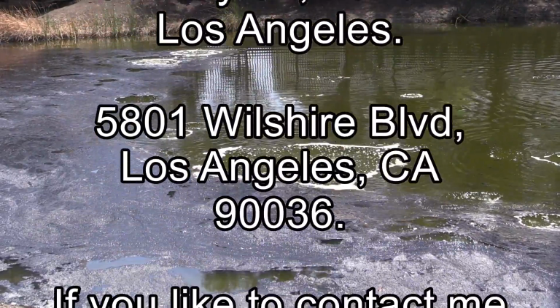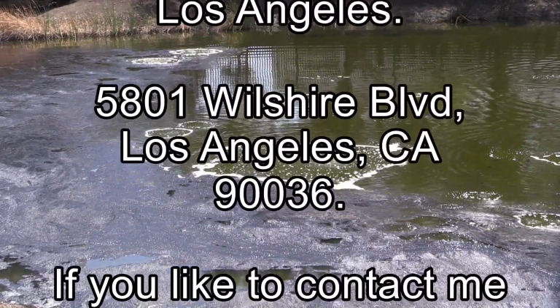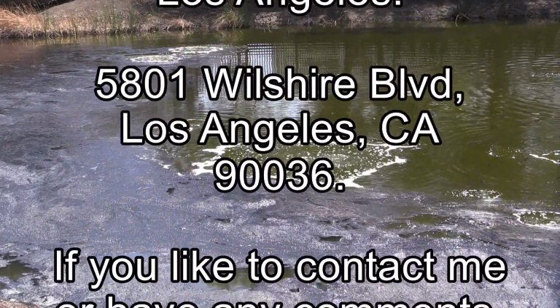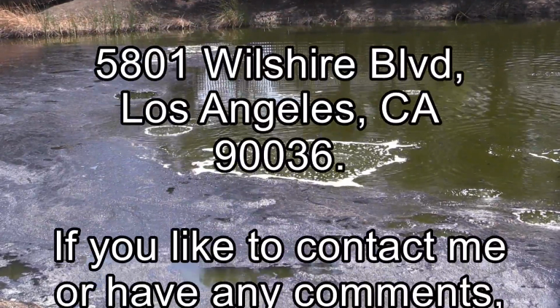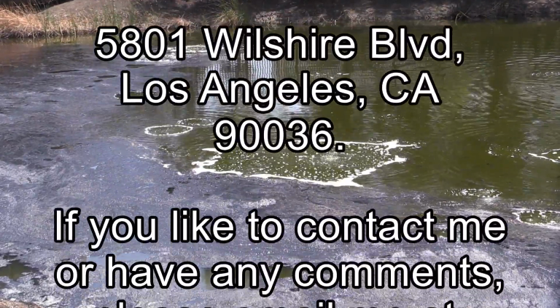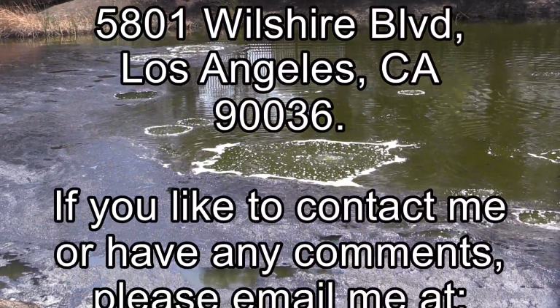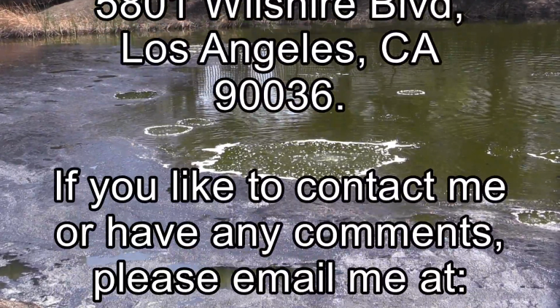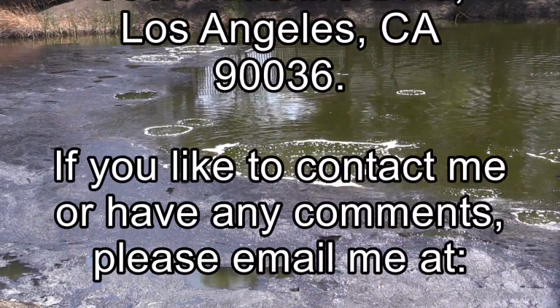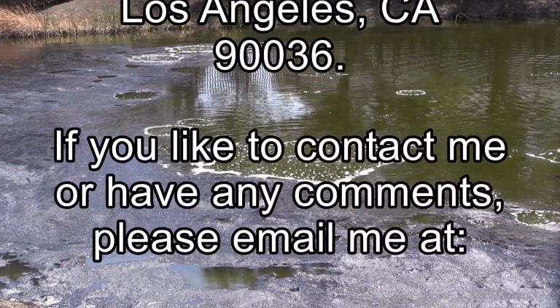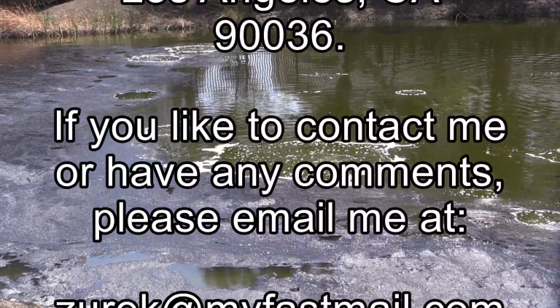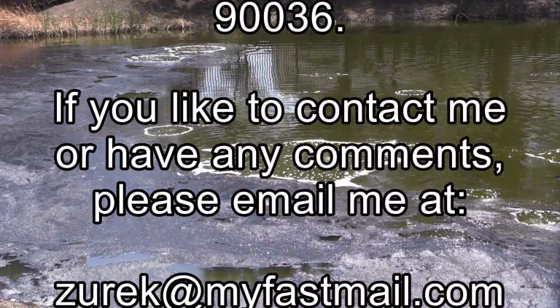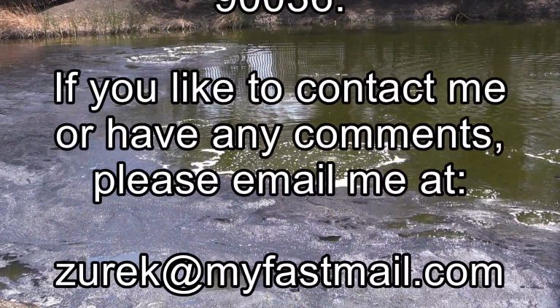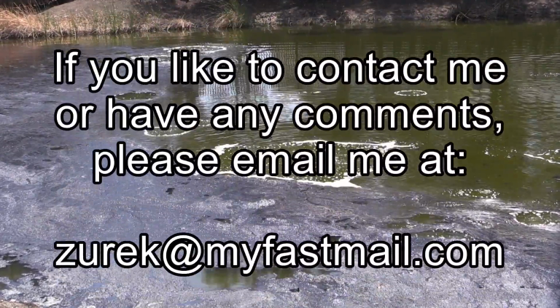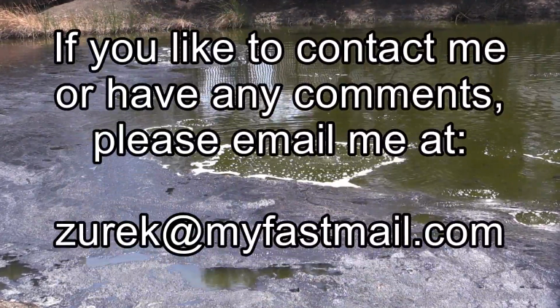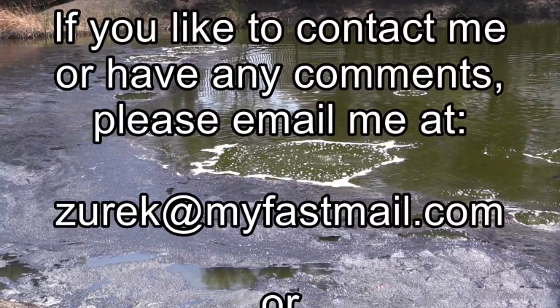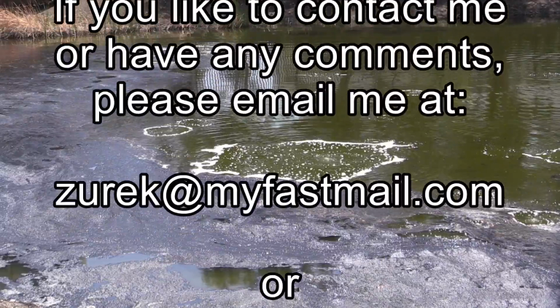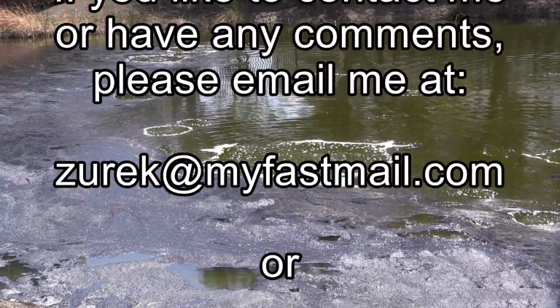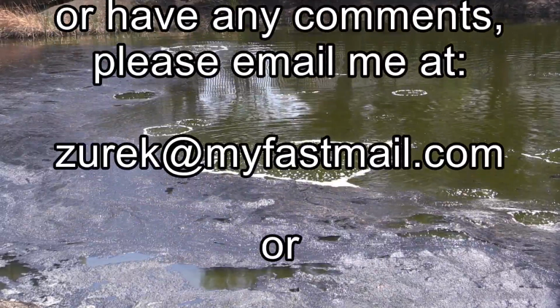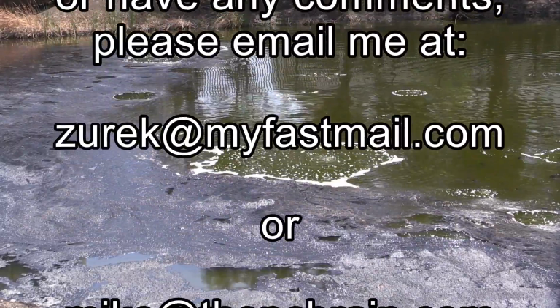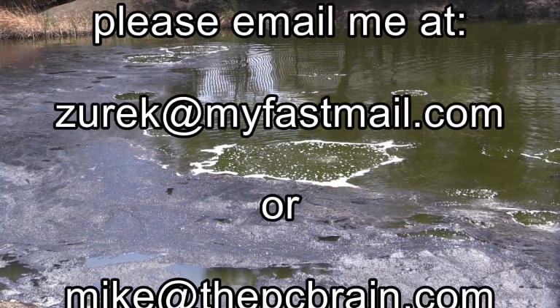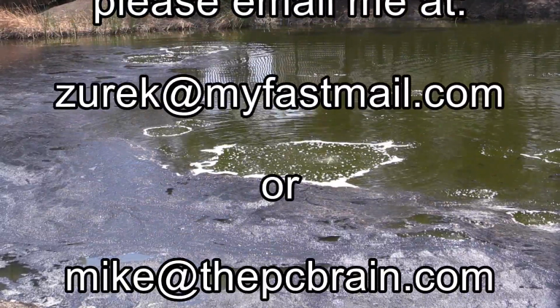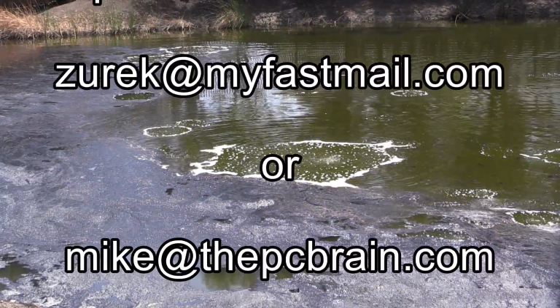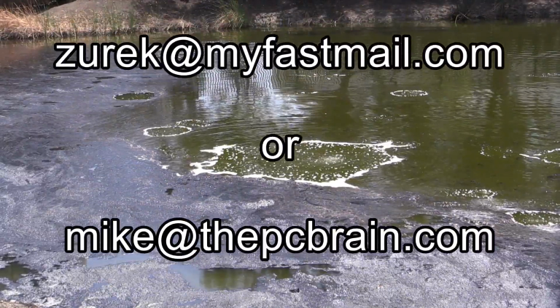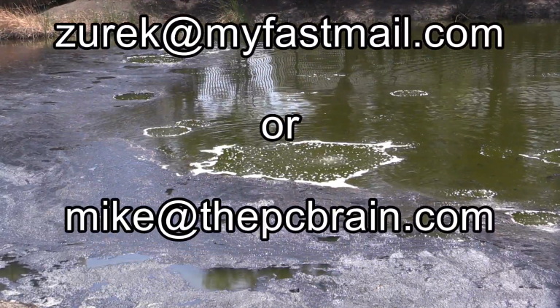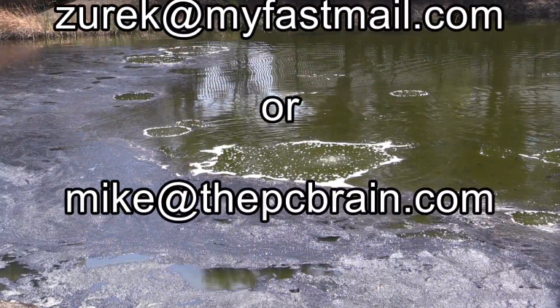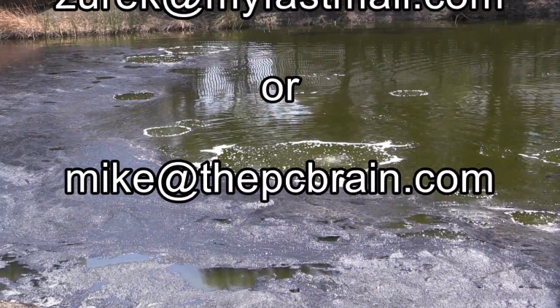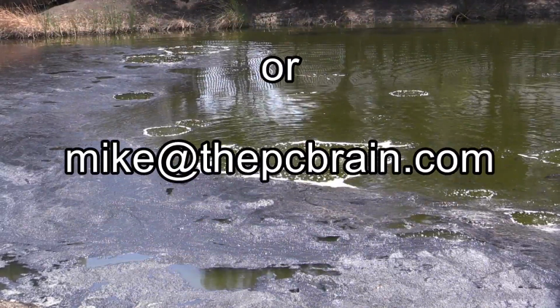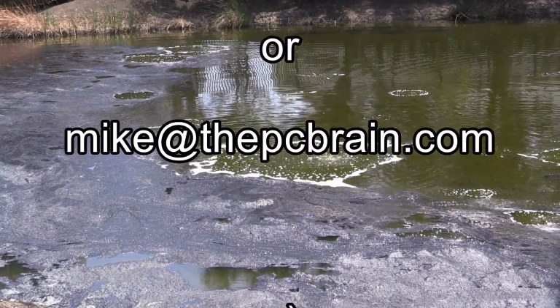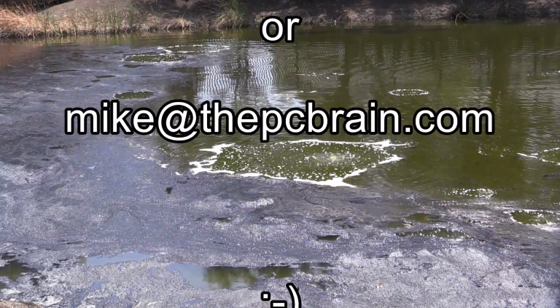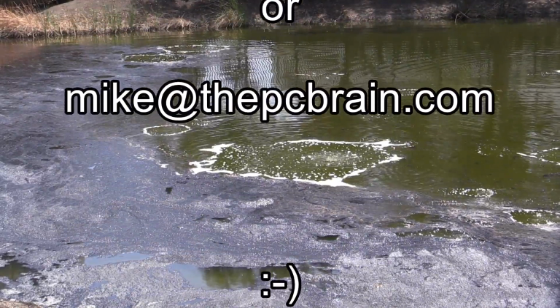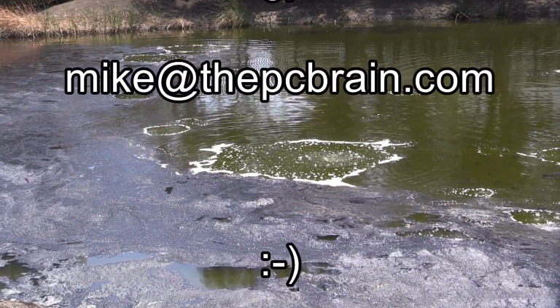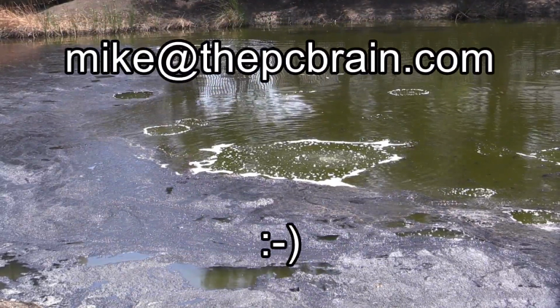Alright, this is Michael. Have a wonderful day, and please watch out for my next video. Bye-bye.